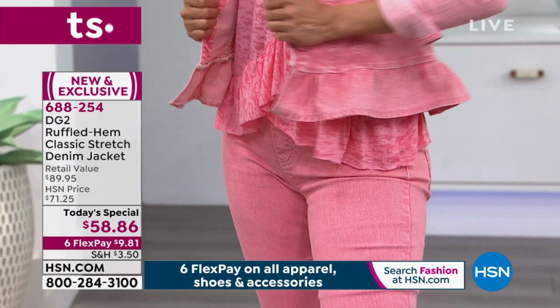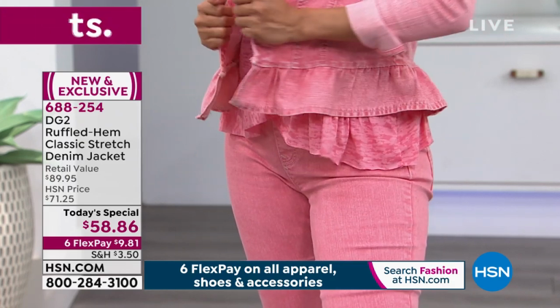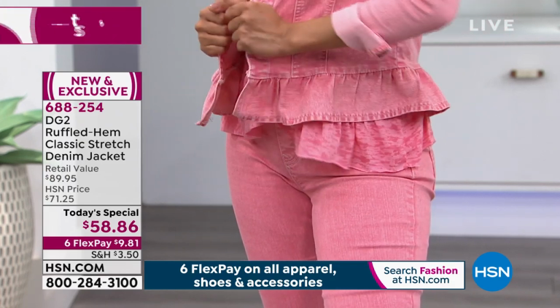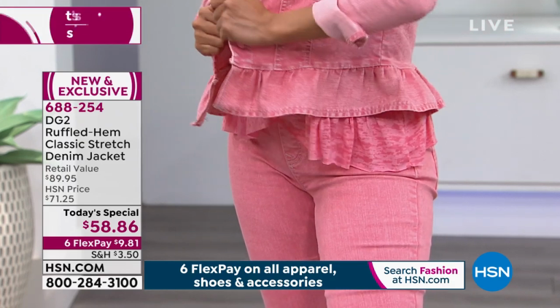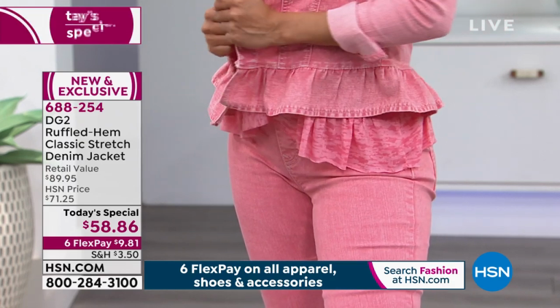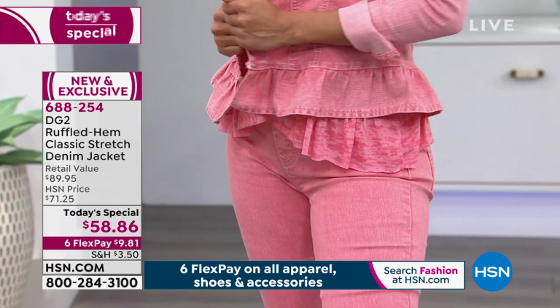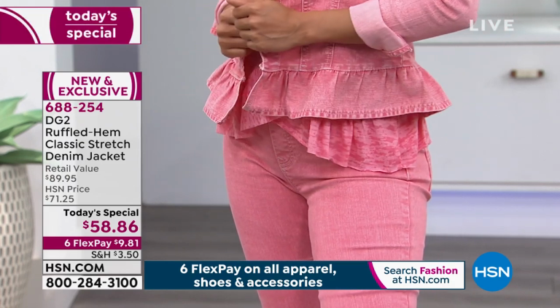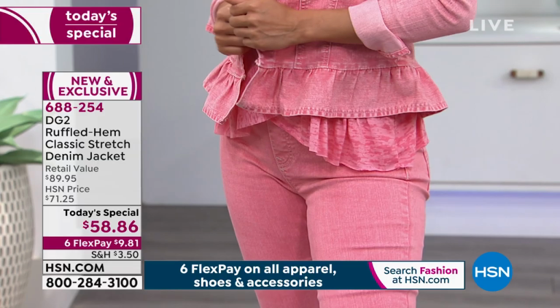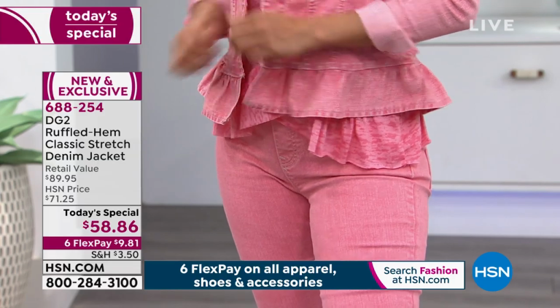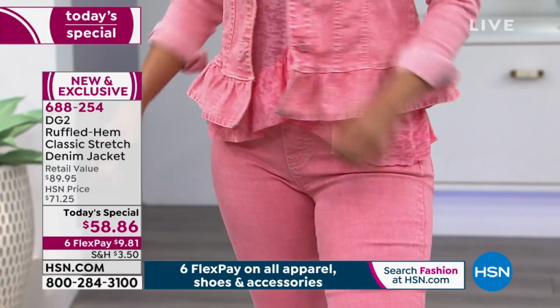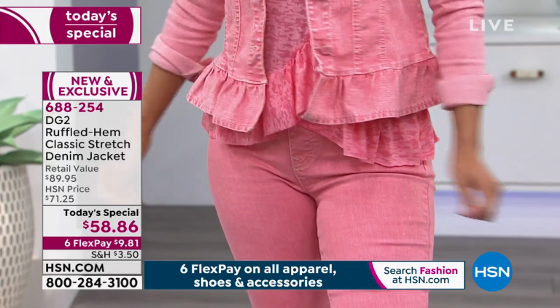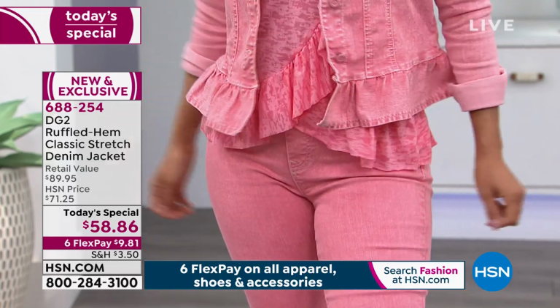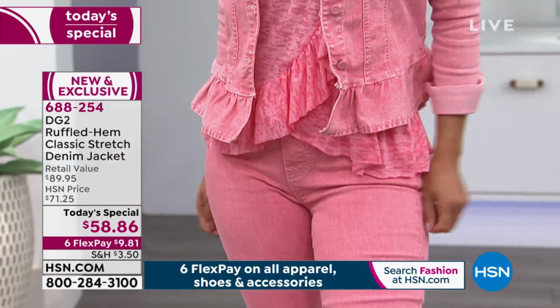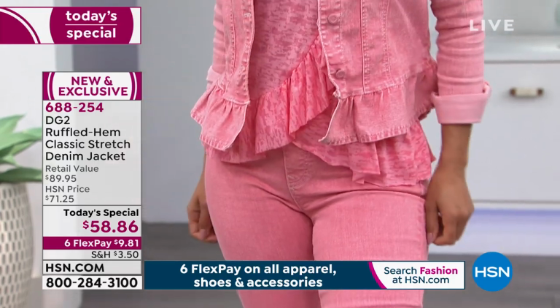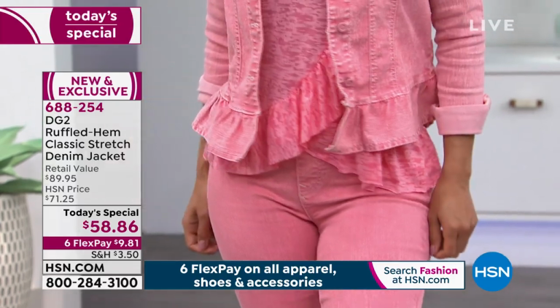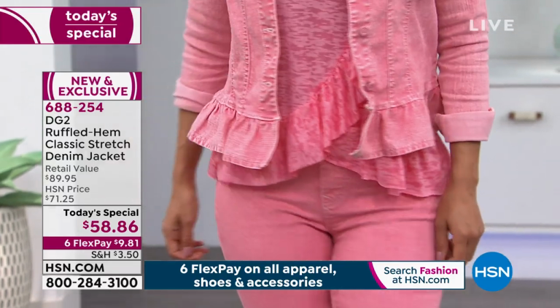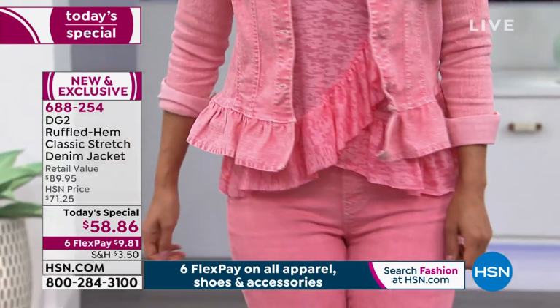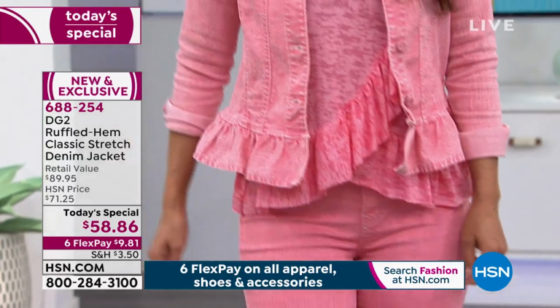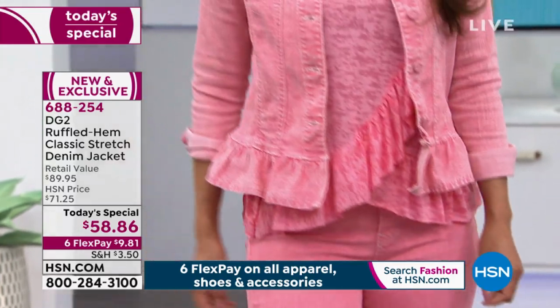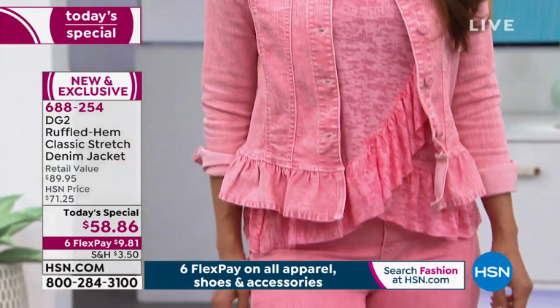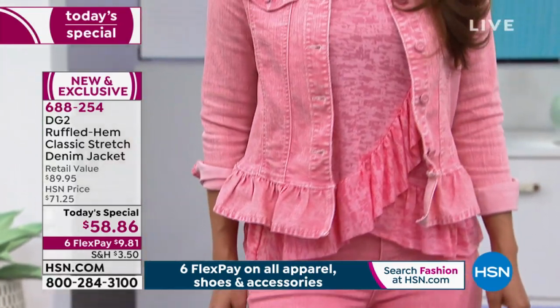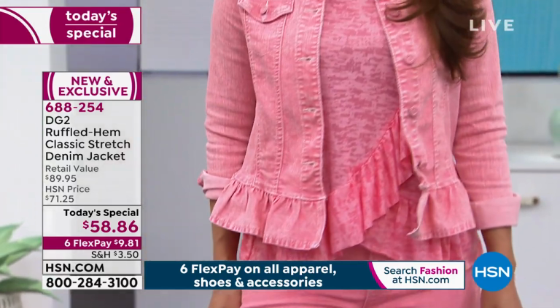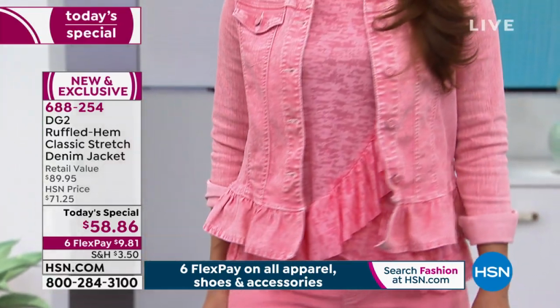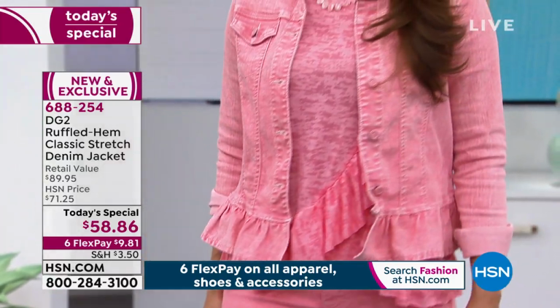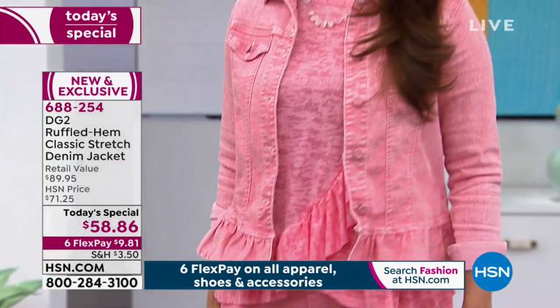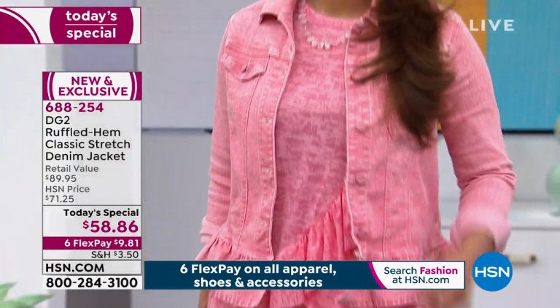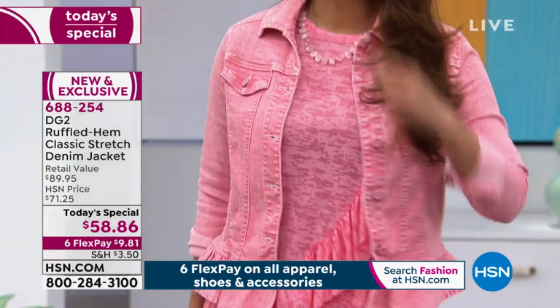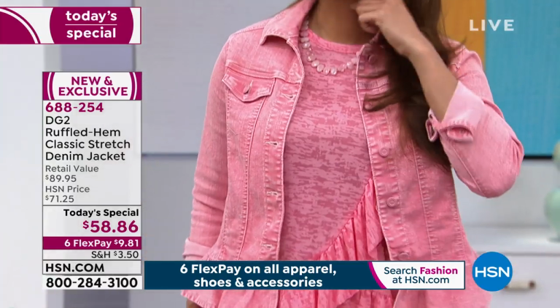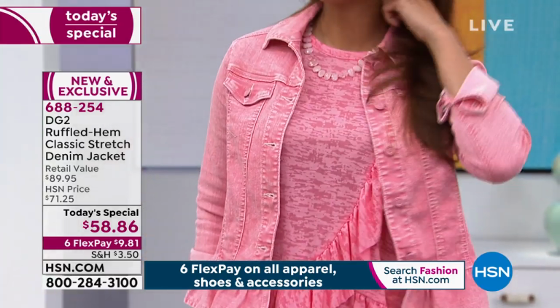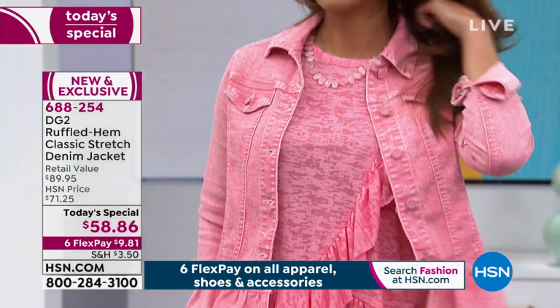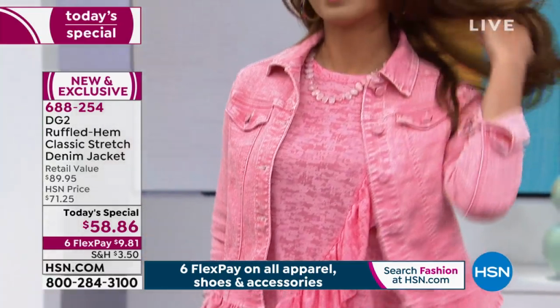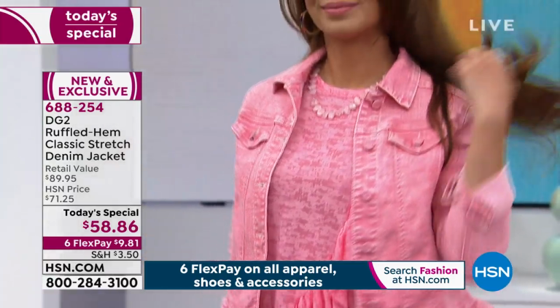The peplum on this is absolutely killer — it's perfect. And great colors.